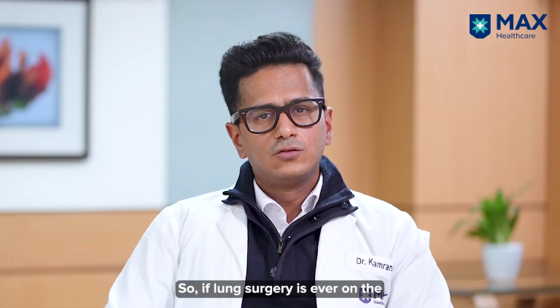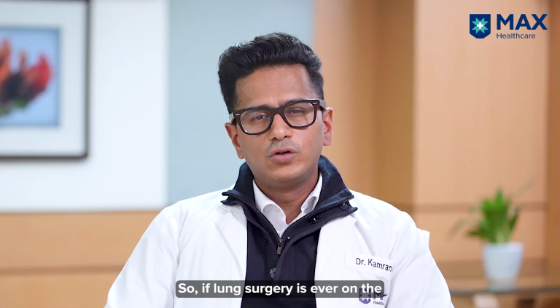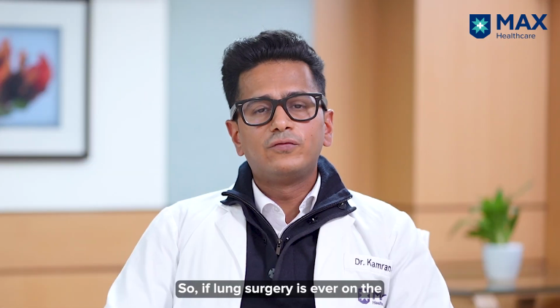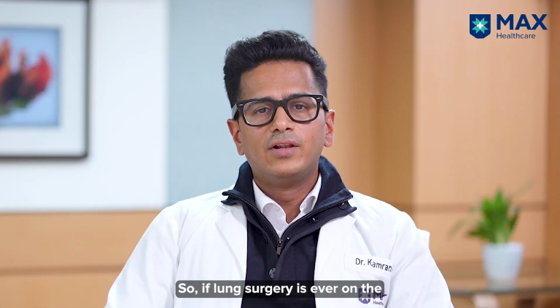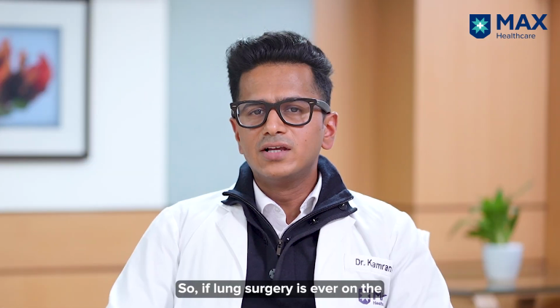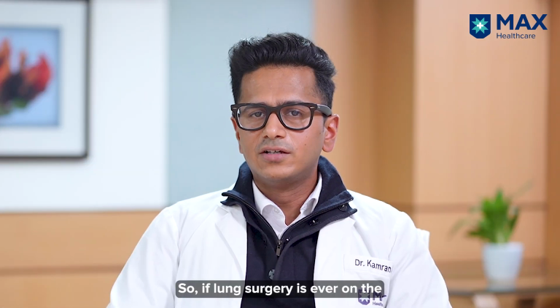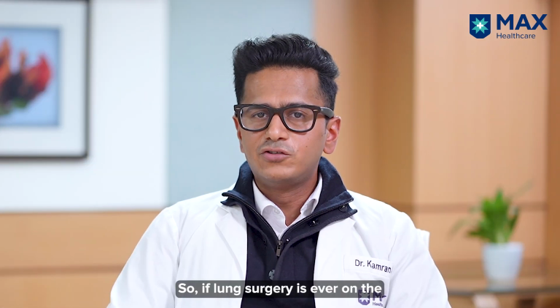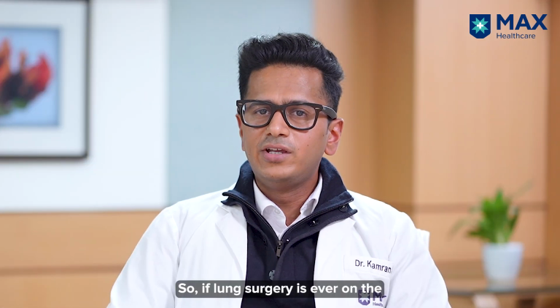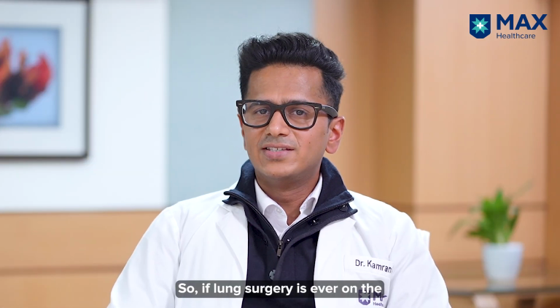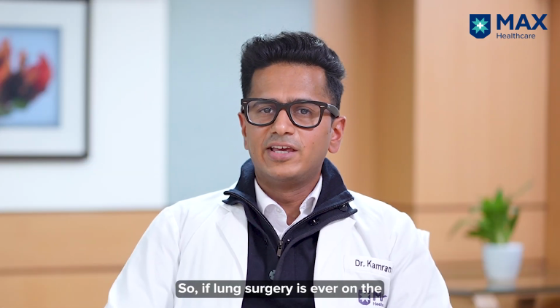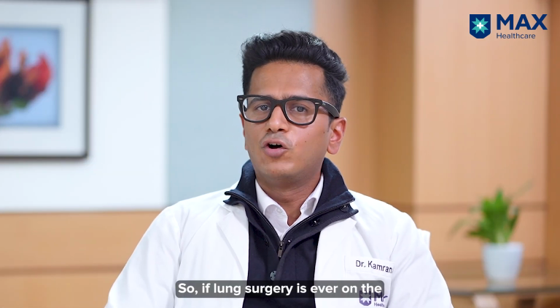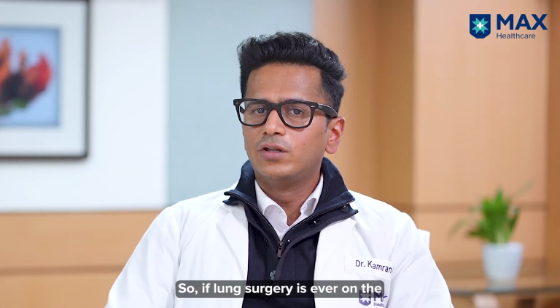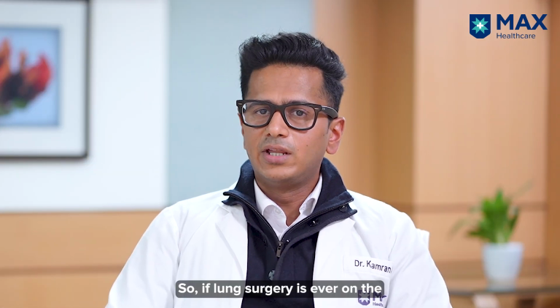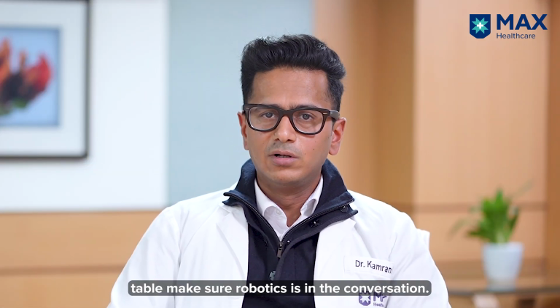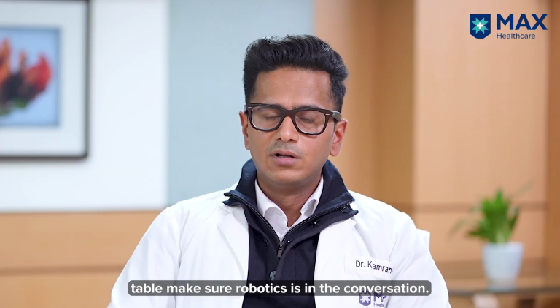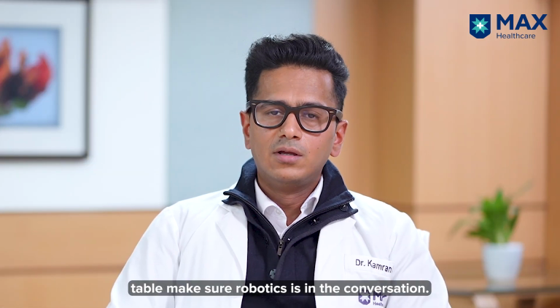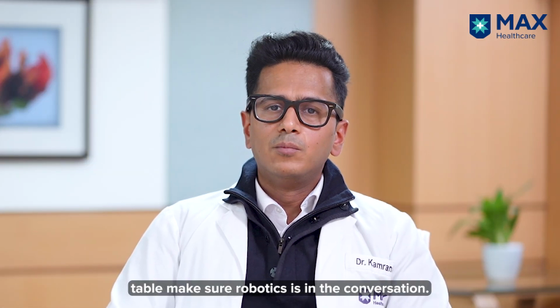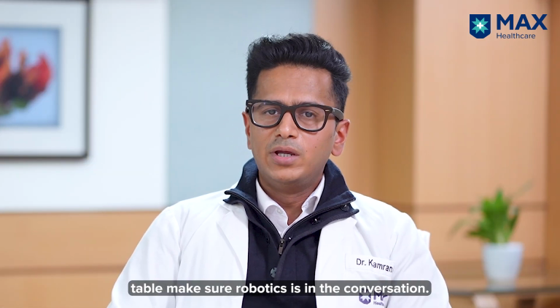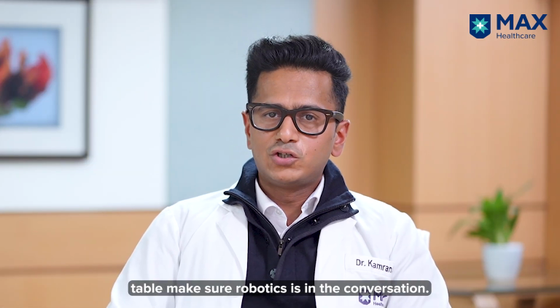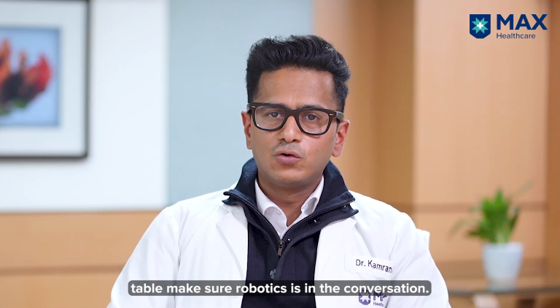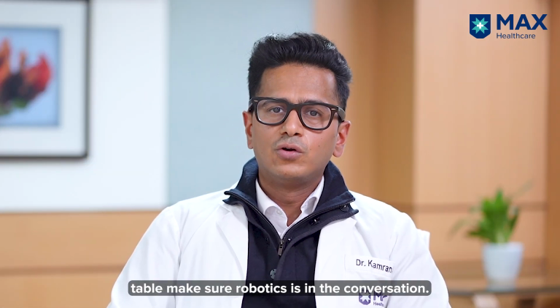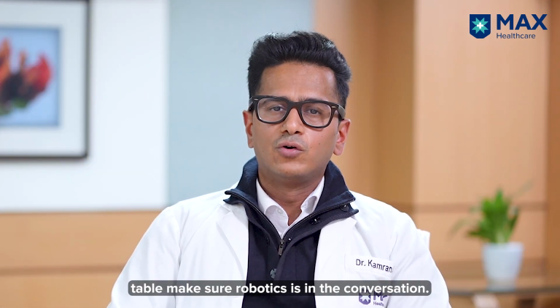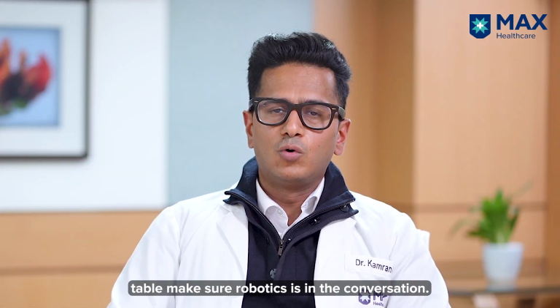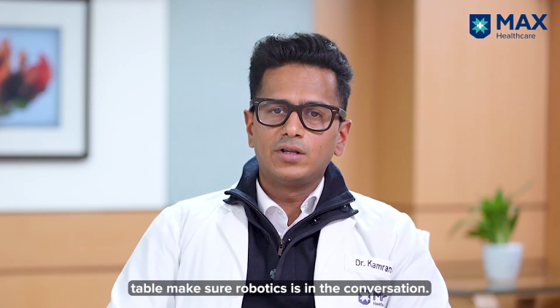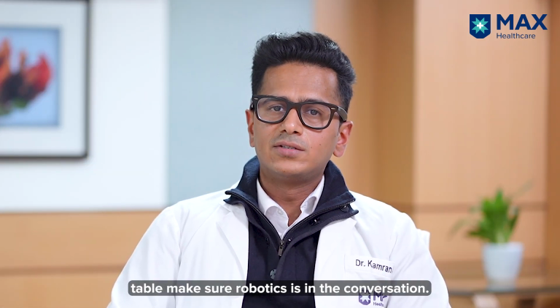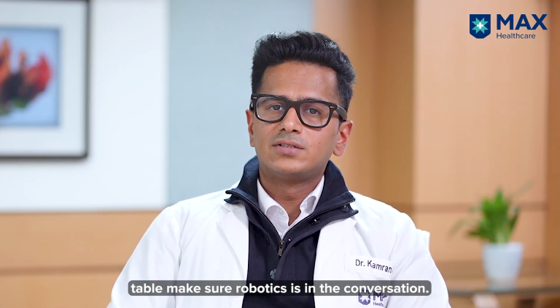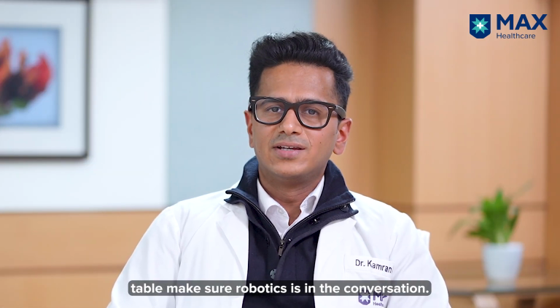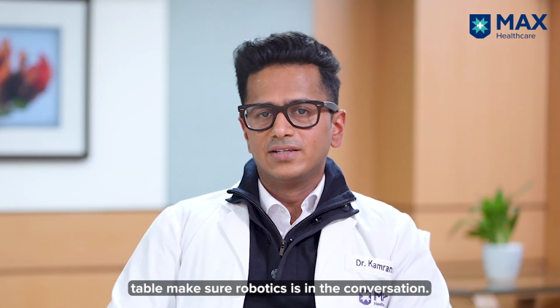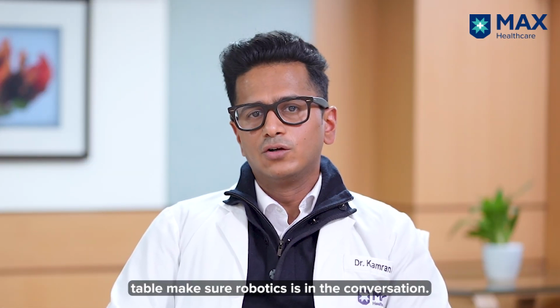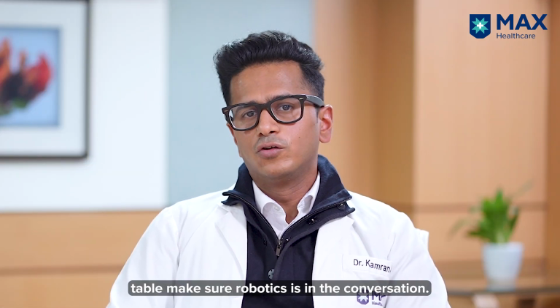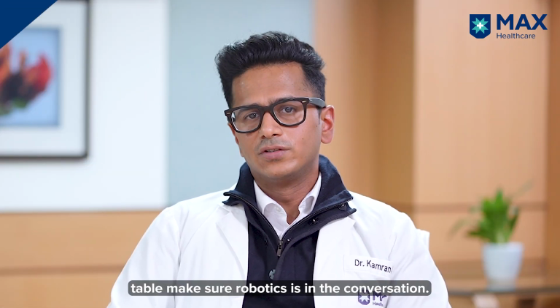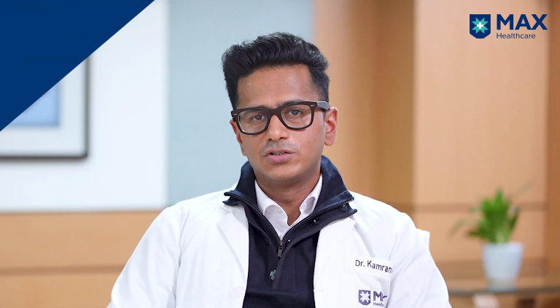So if lung surgery is ever on the table, make sure robotics is in the conversation.